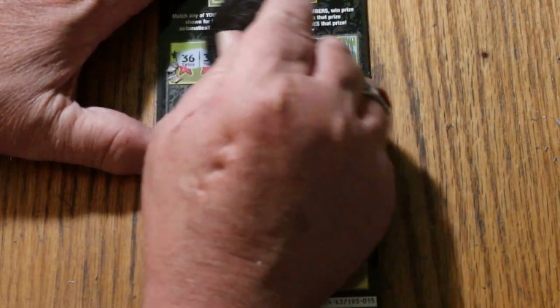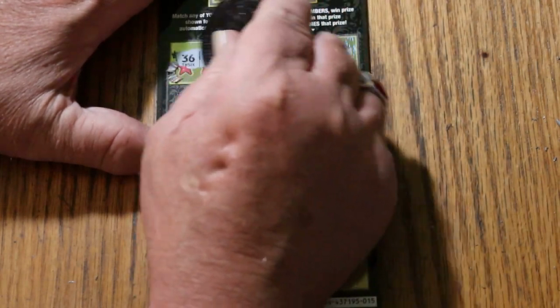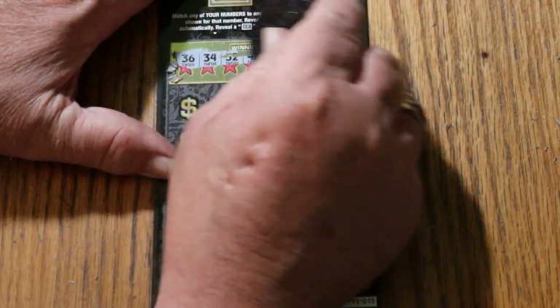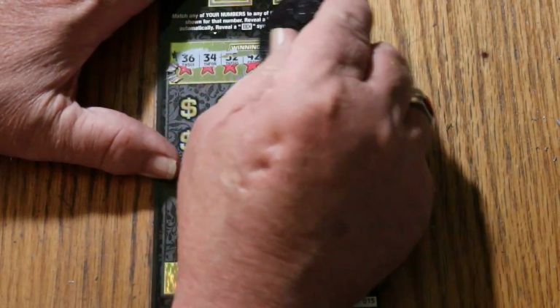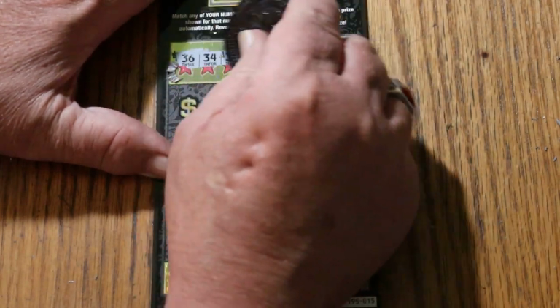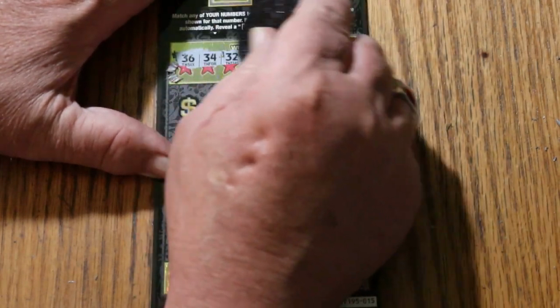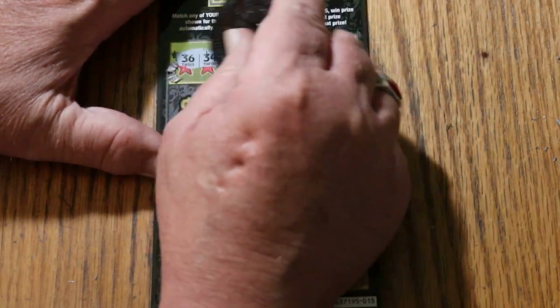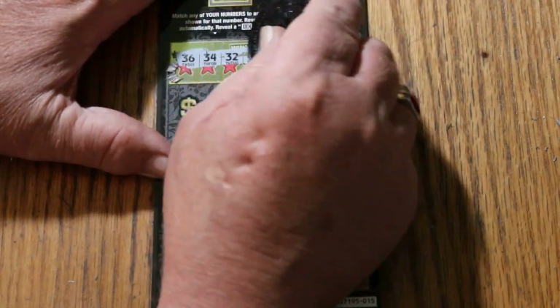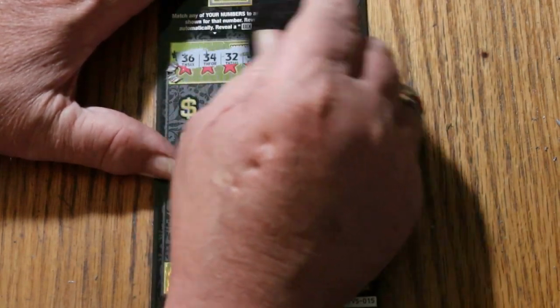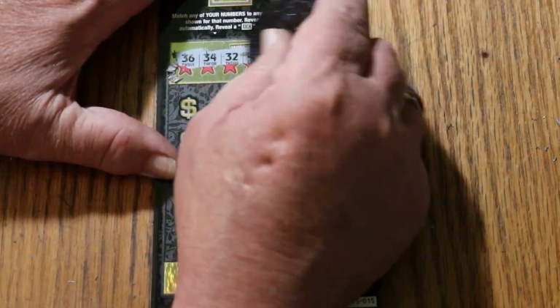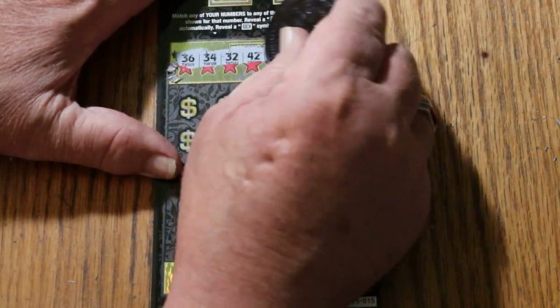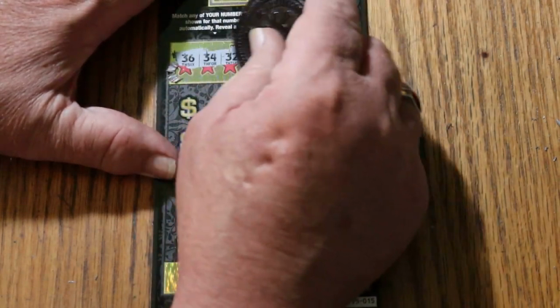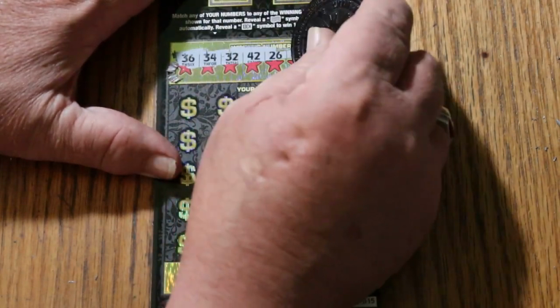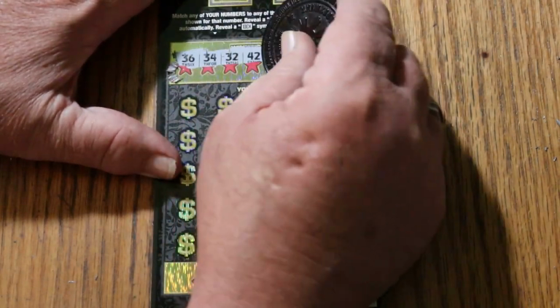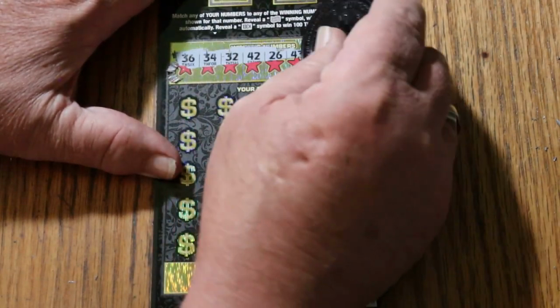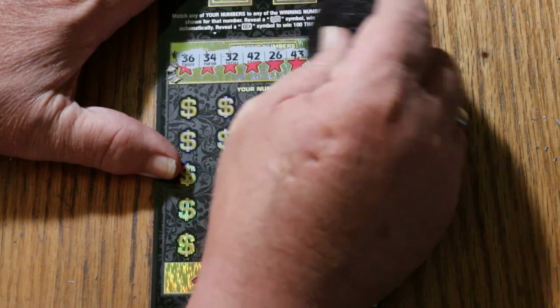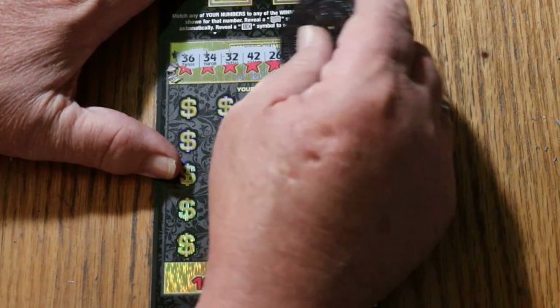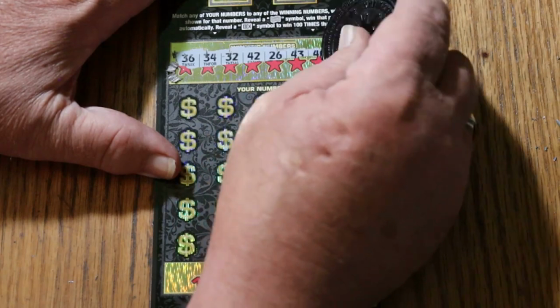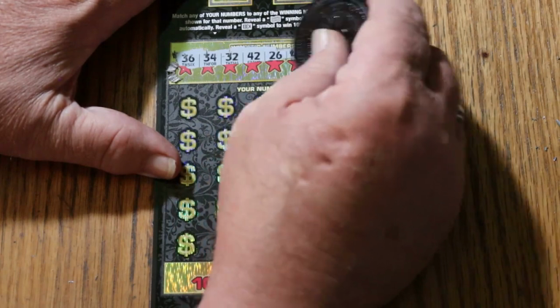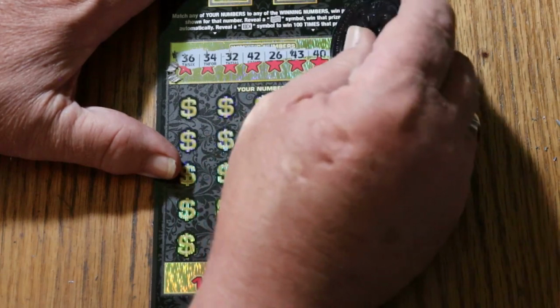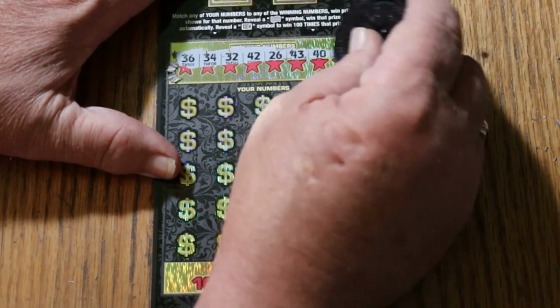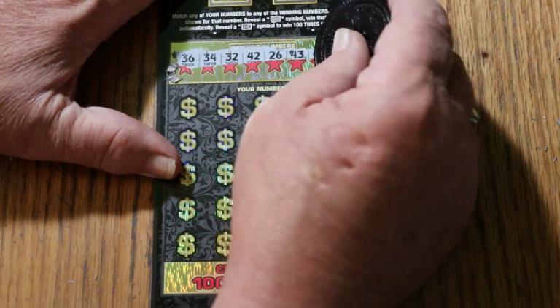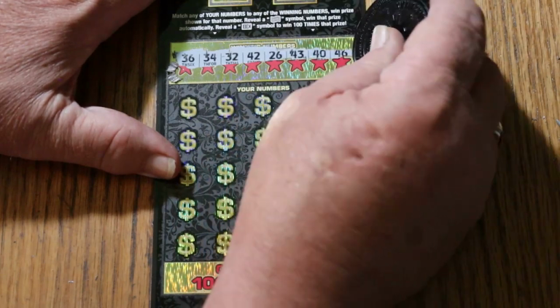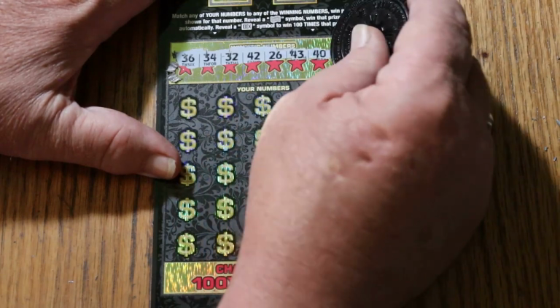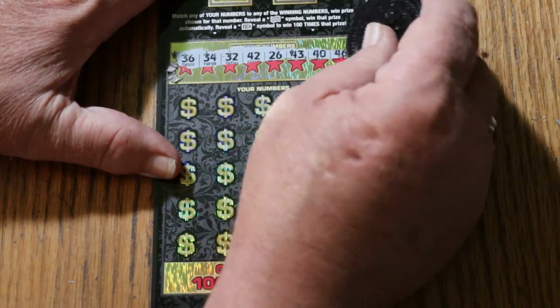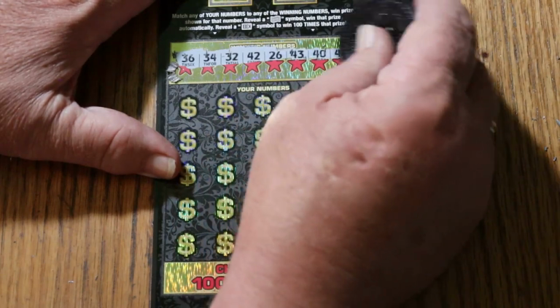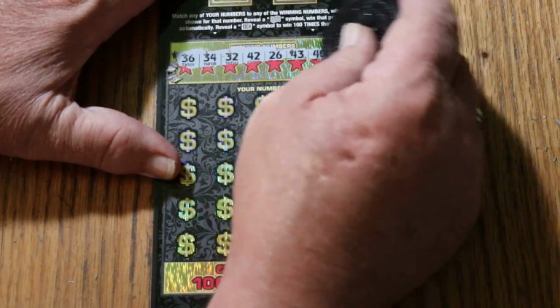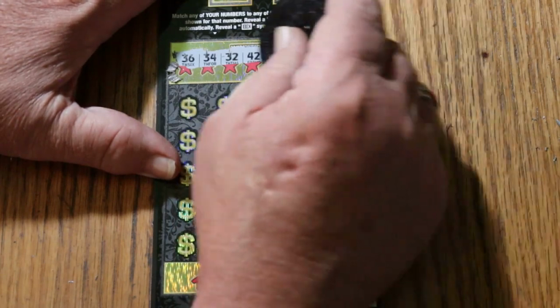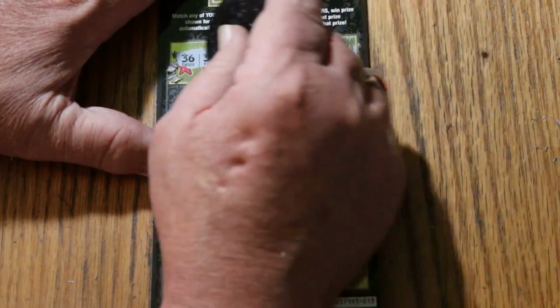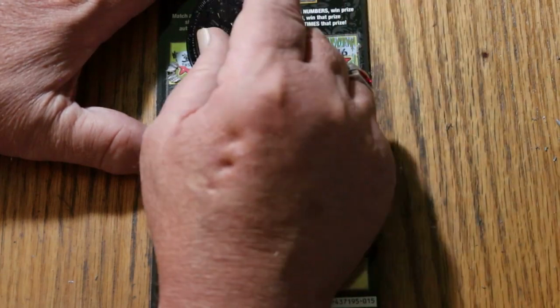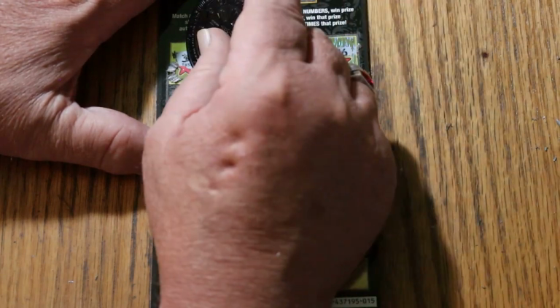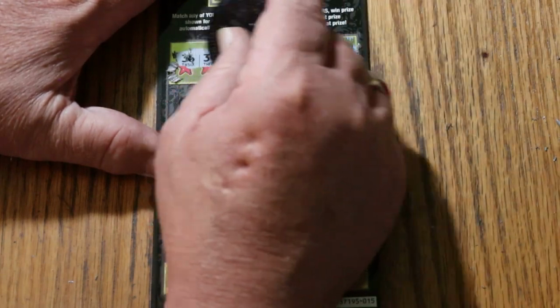Your numbers are: 36, 34, 32, 42, 26, 43, 40, and 46.